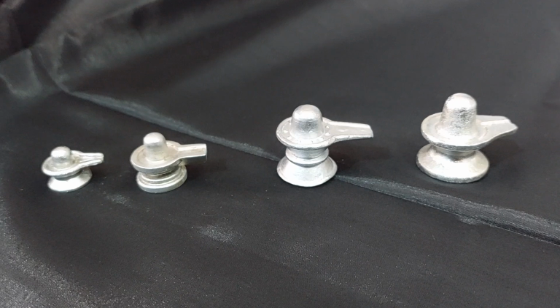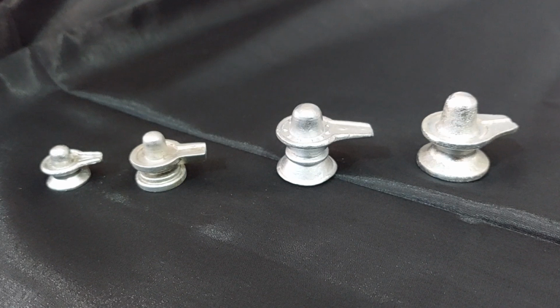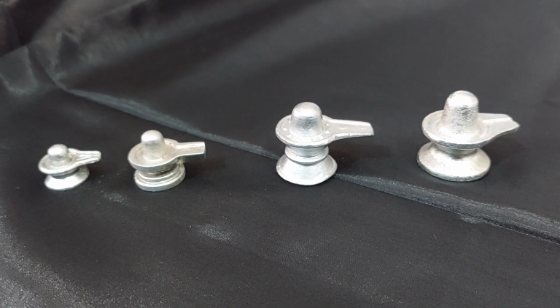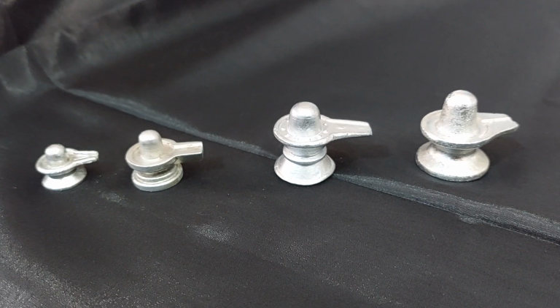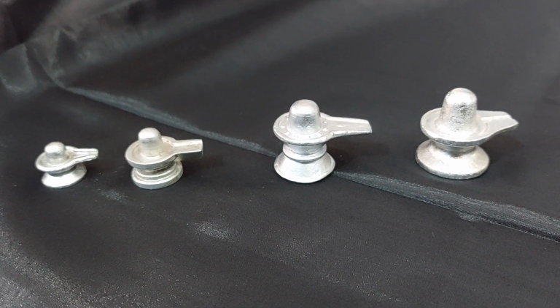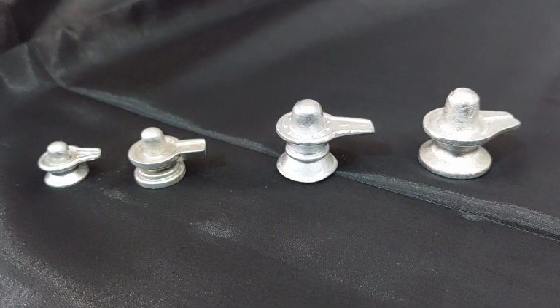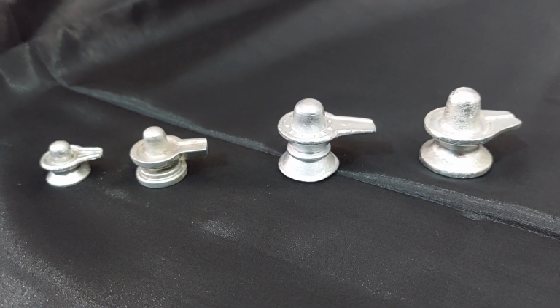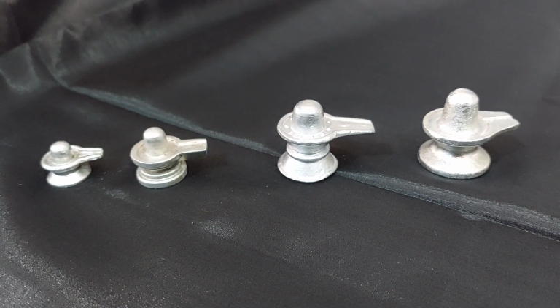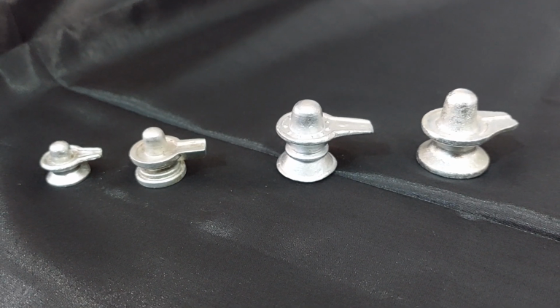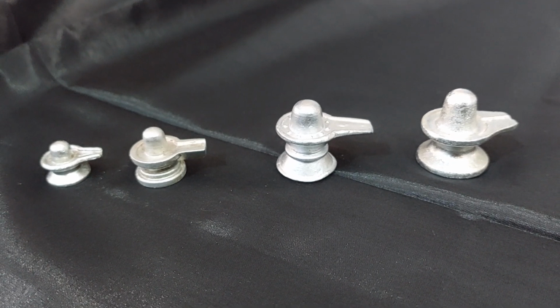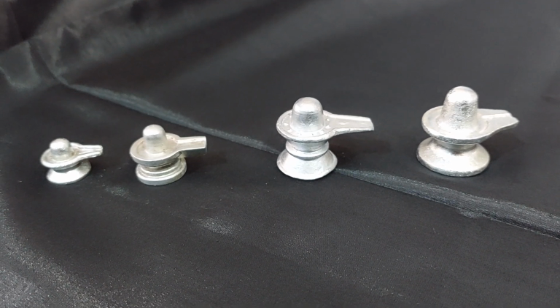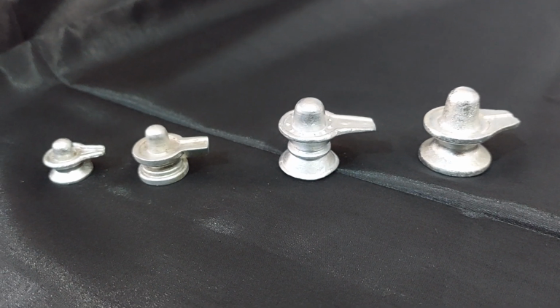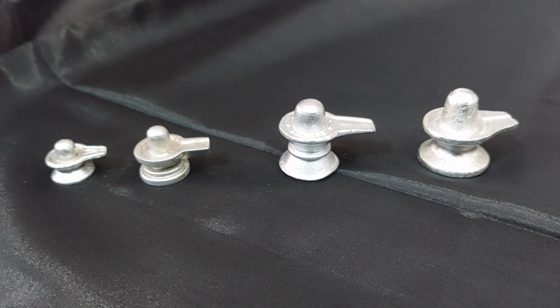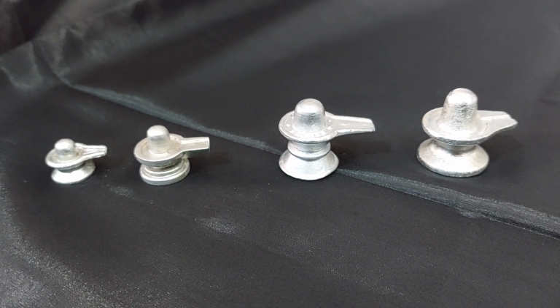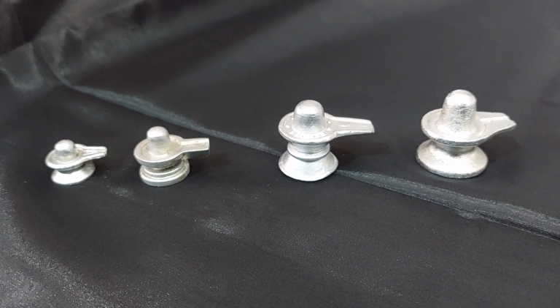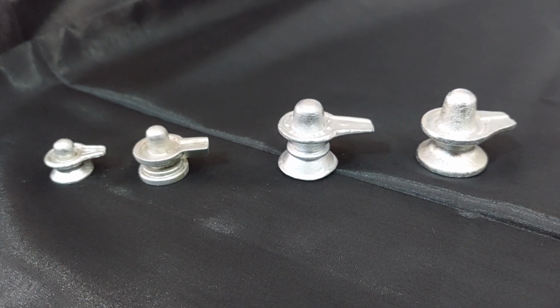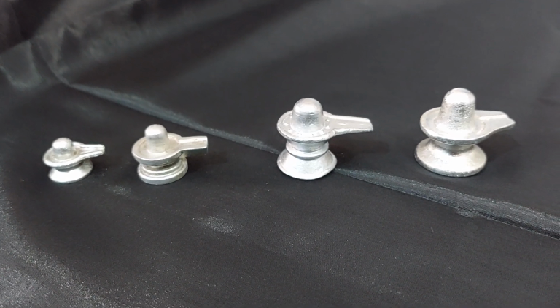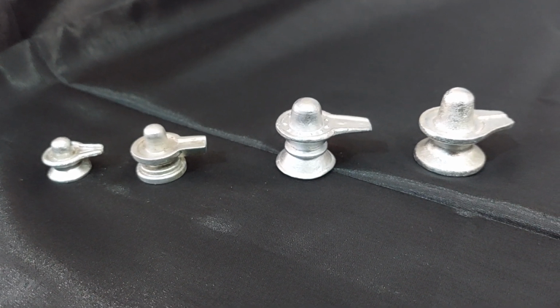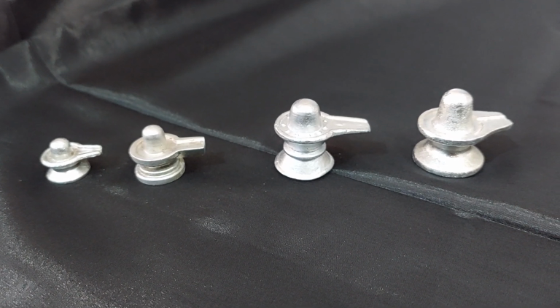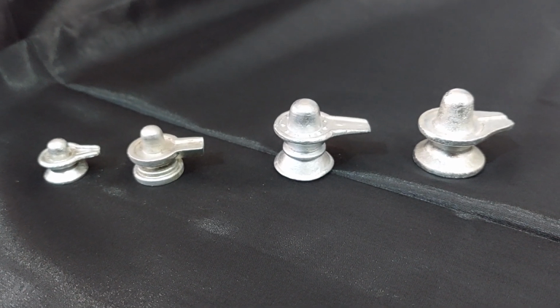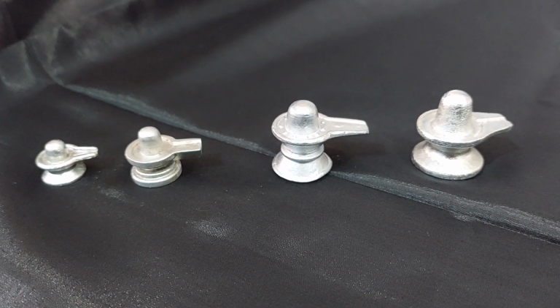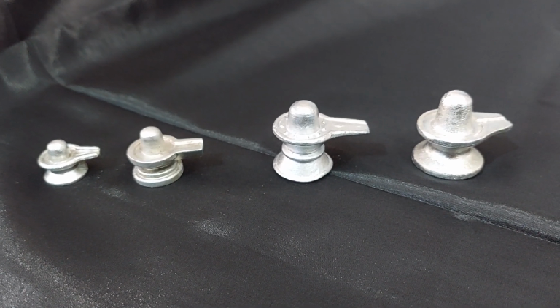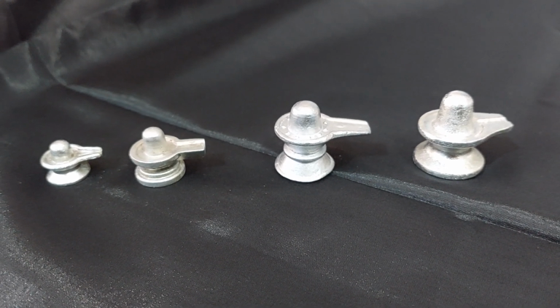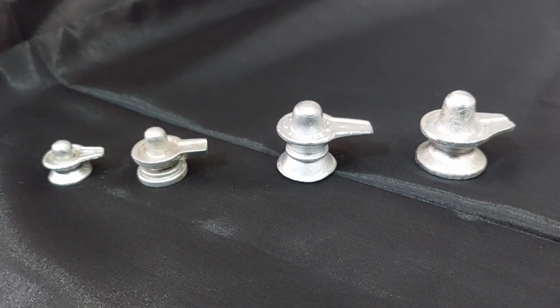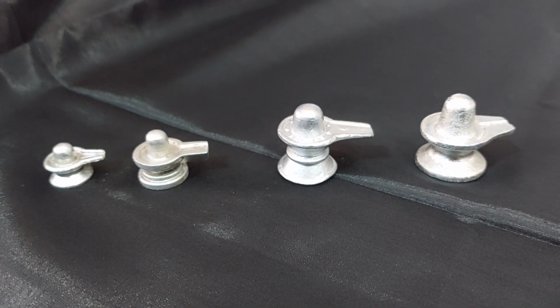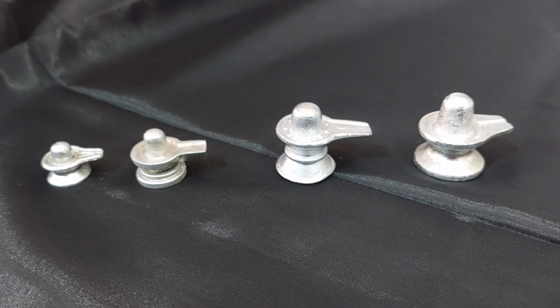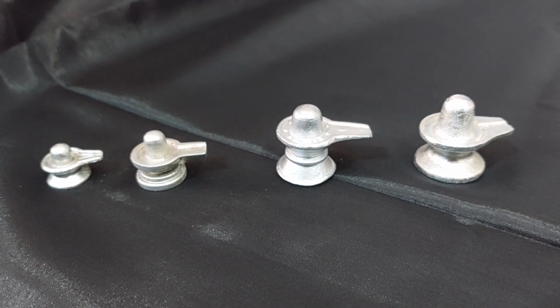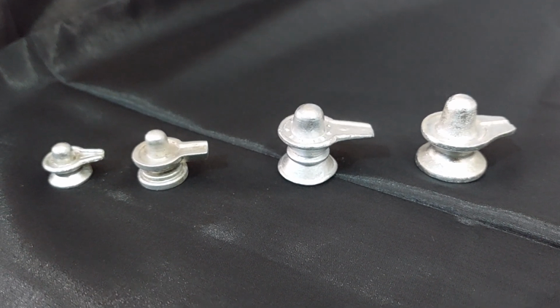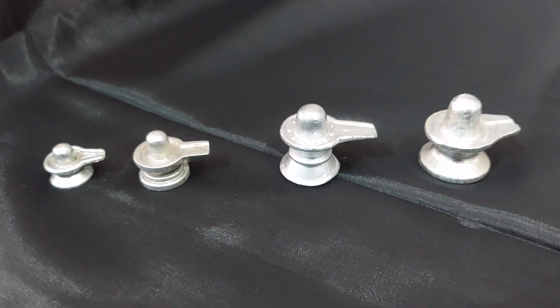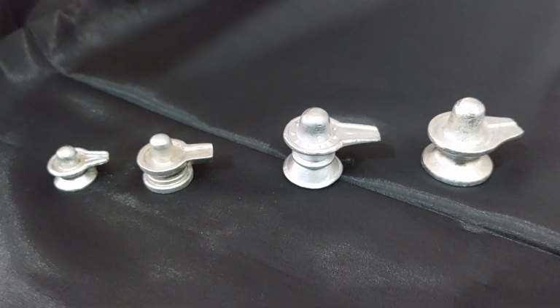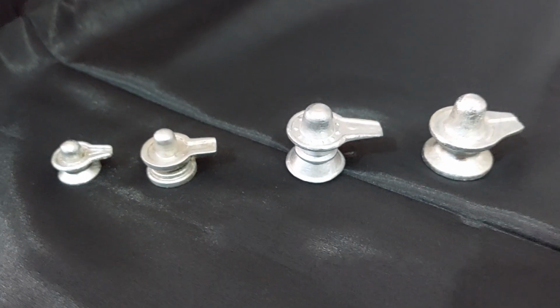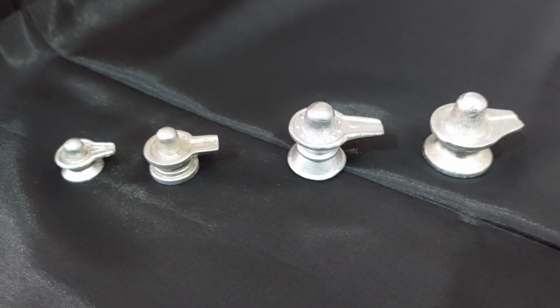Hara Hara Lingam, Shiva Shiva Lingam, Om Namah Shiva Shankara Lingam.